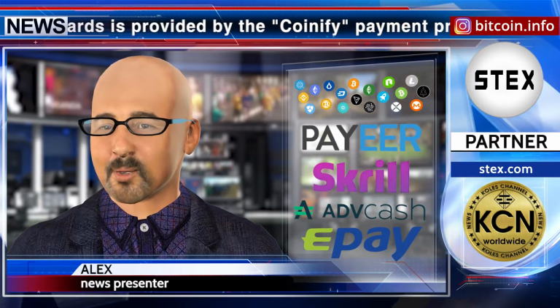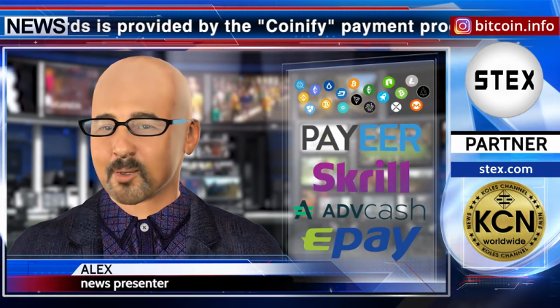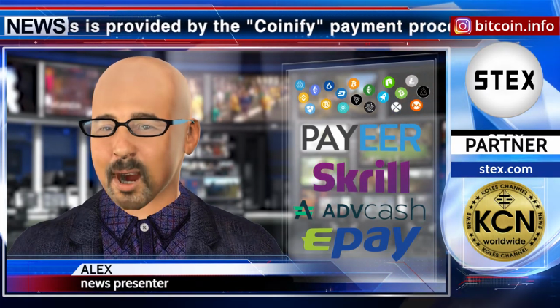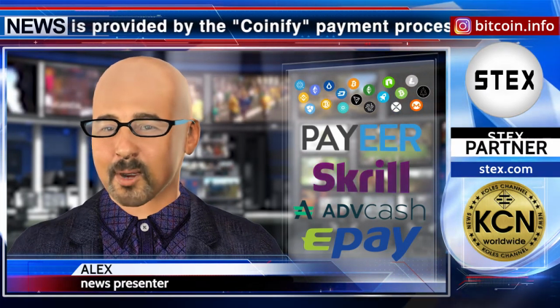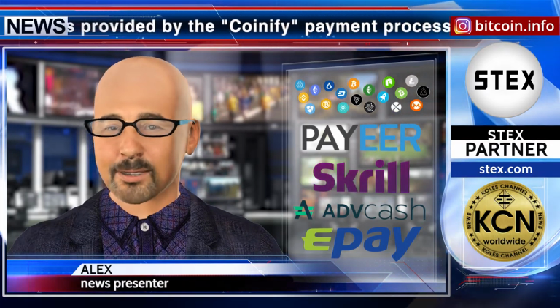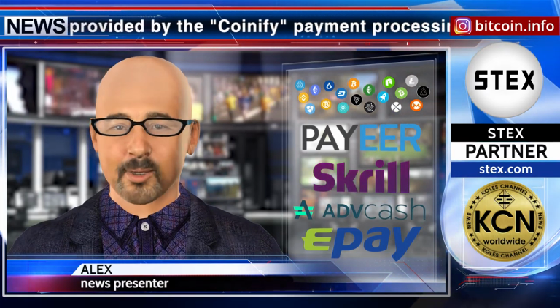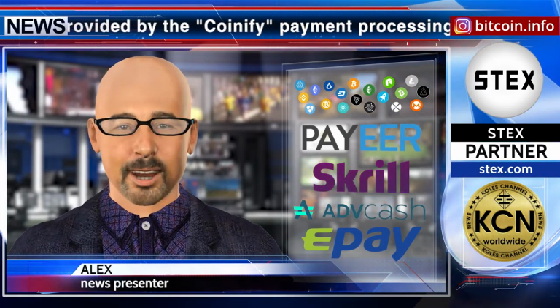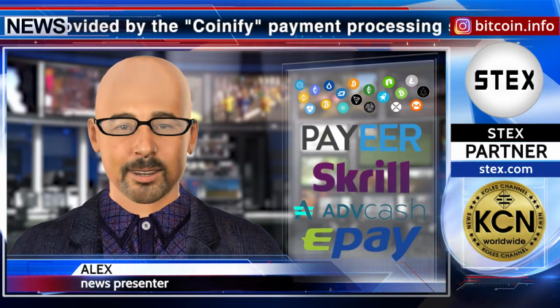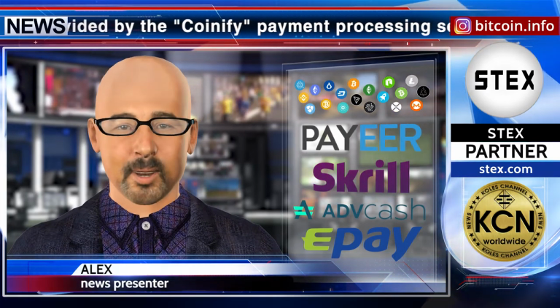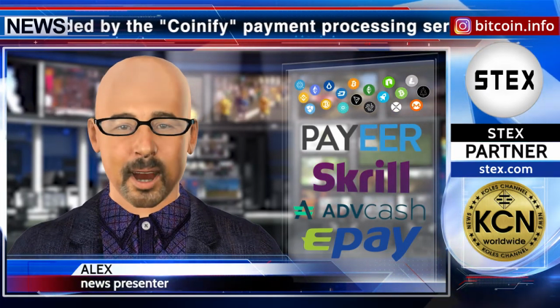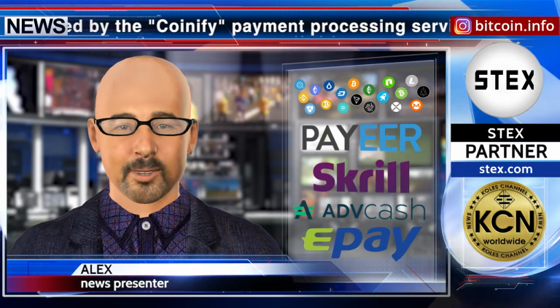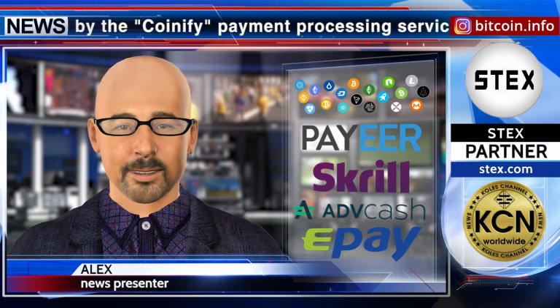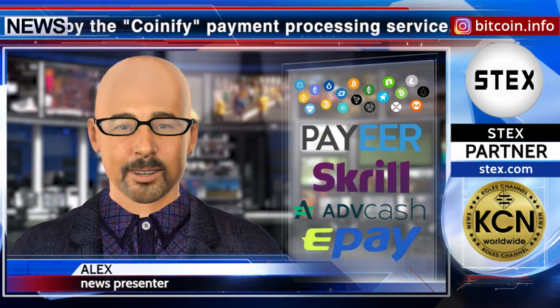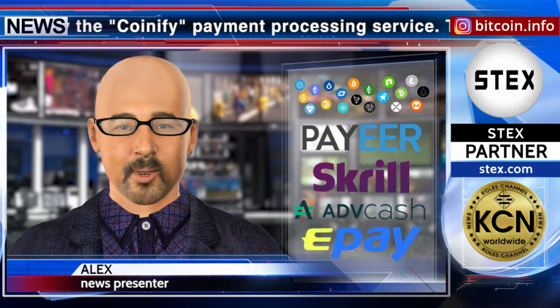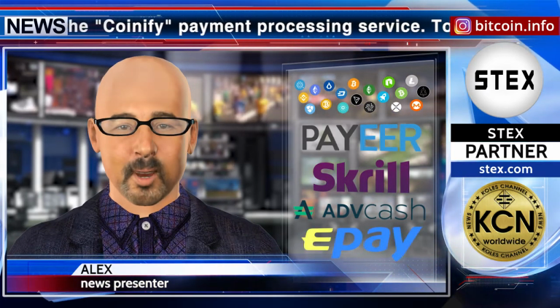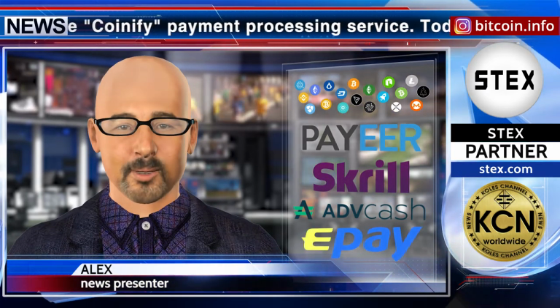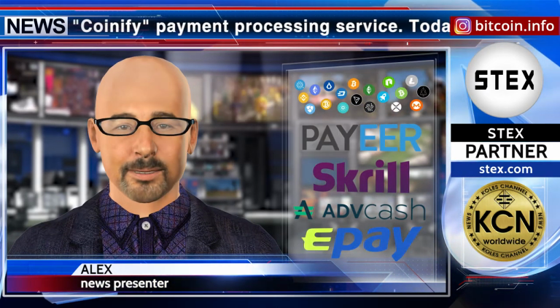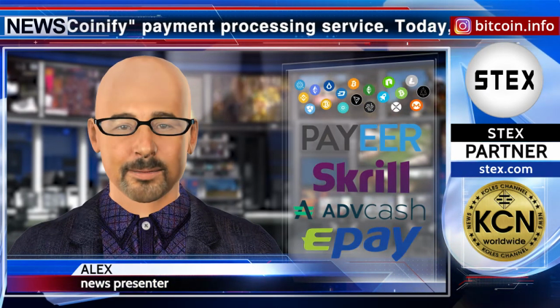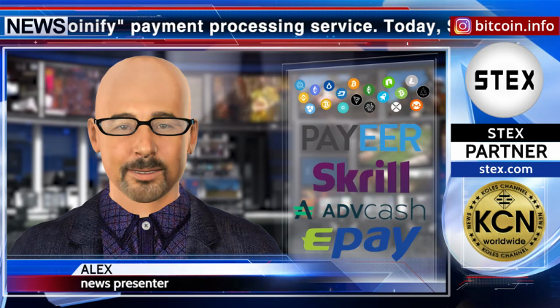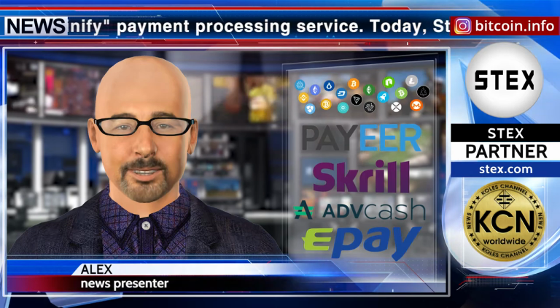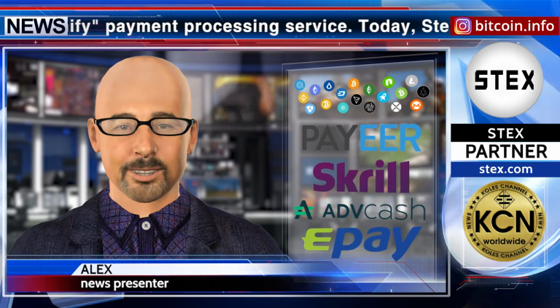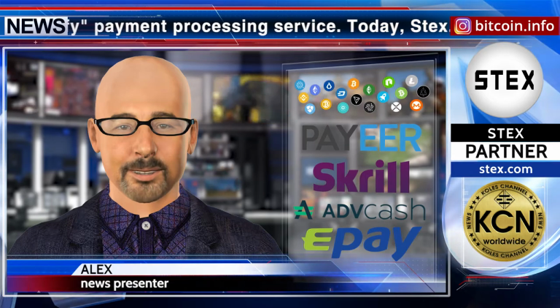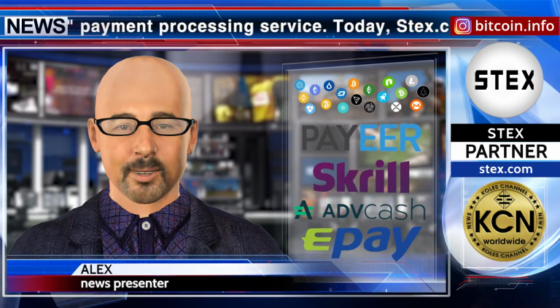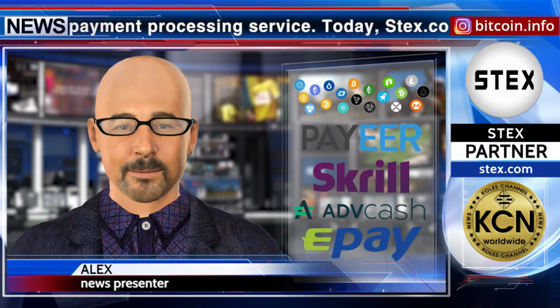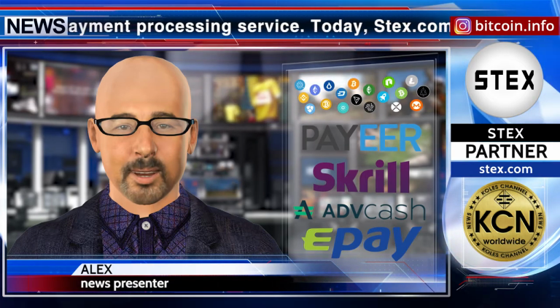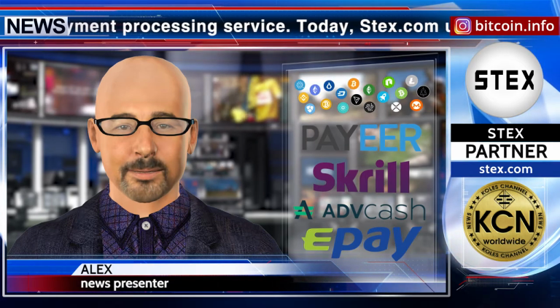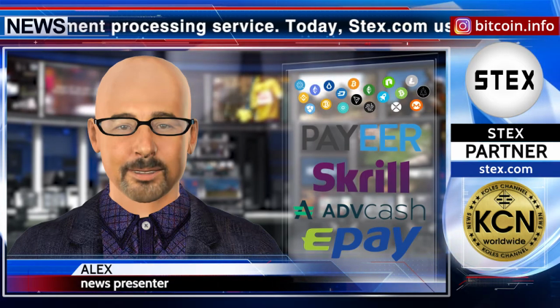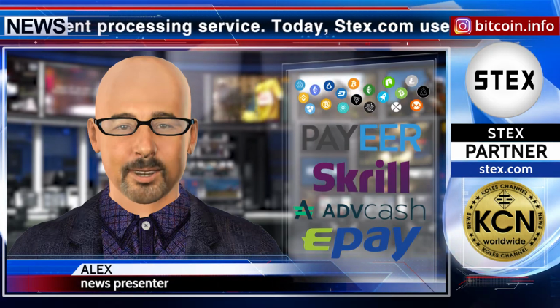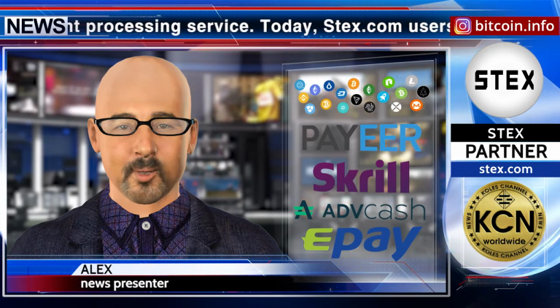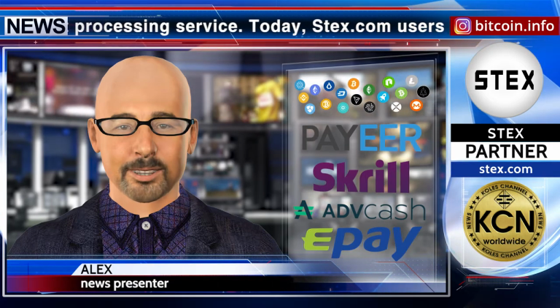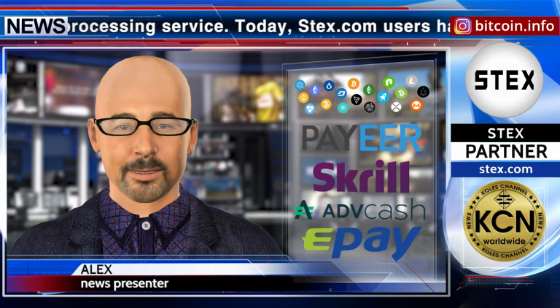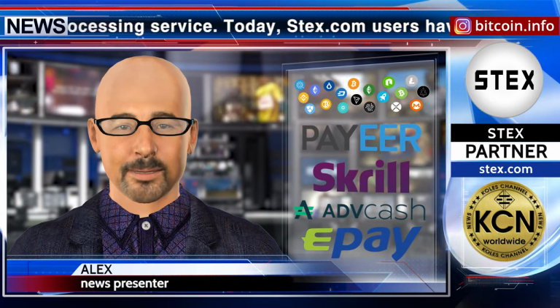By the way, the cryptocurrency exchange stex is in the top 100 by trading volume in the crypto world. Stay with us, see you soon.